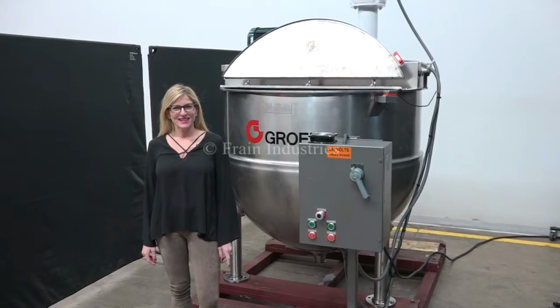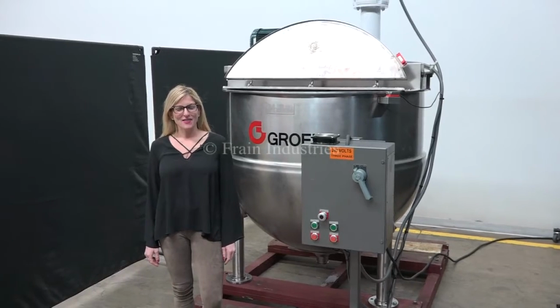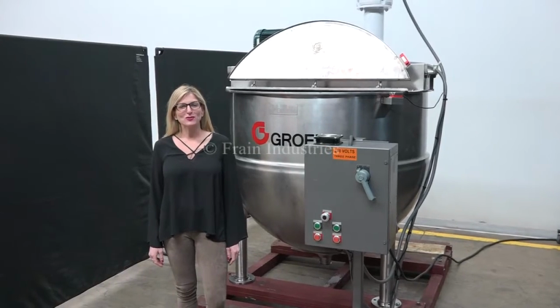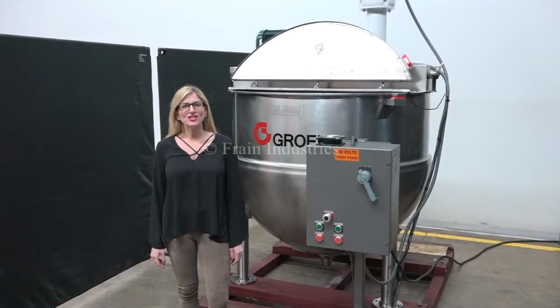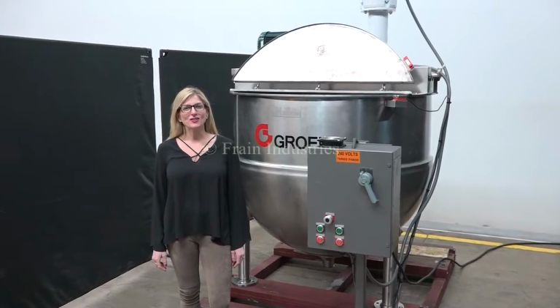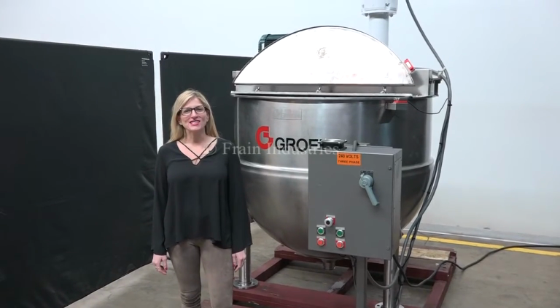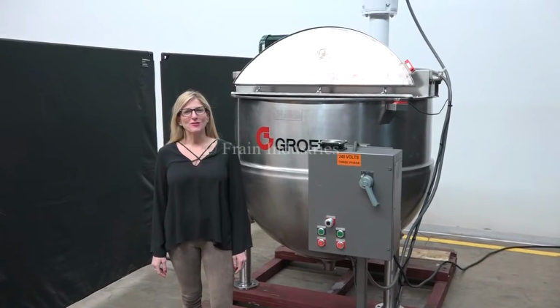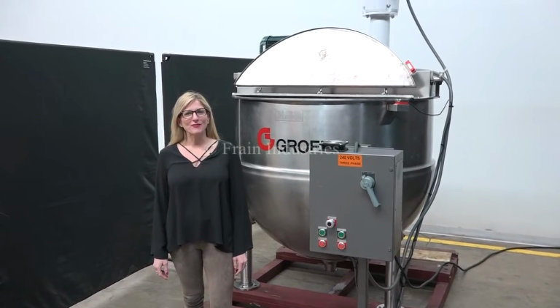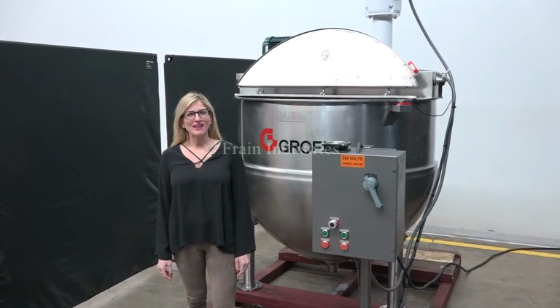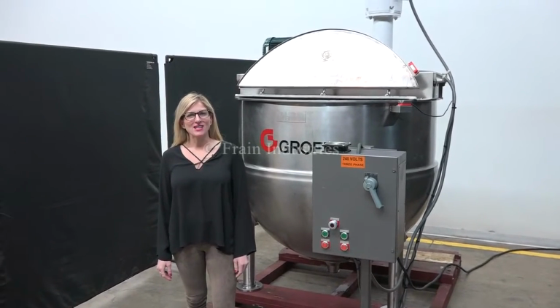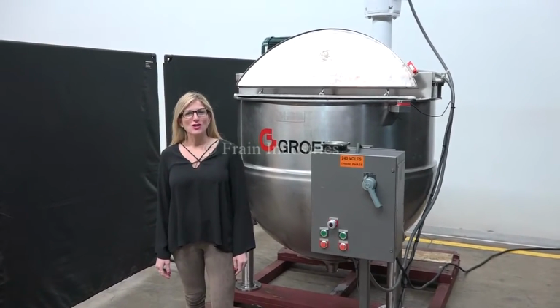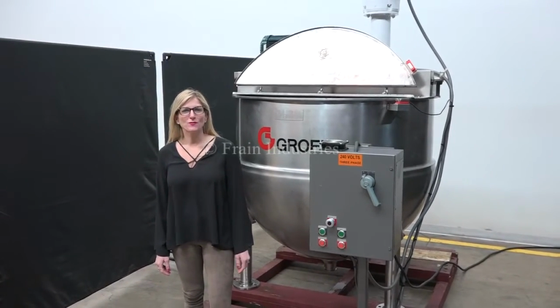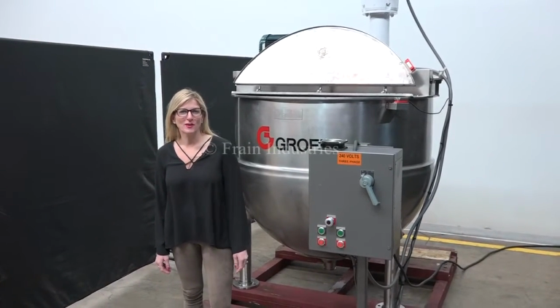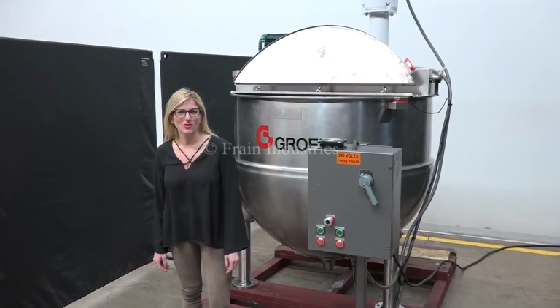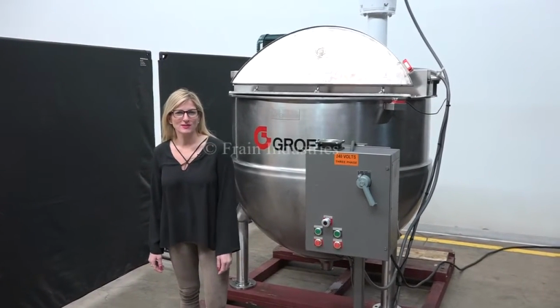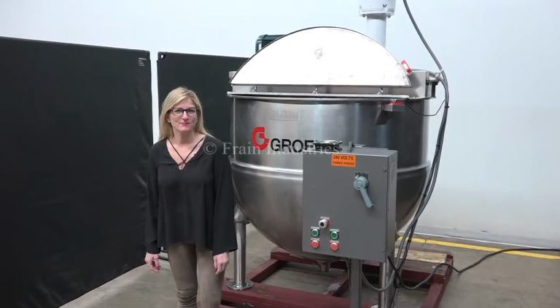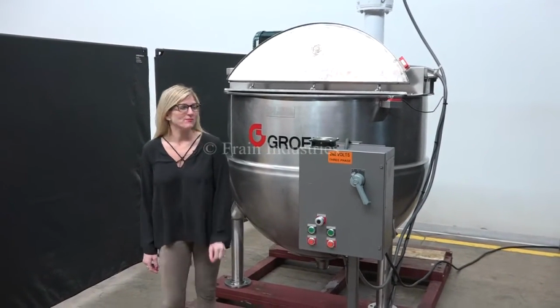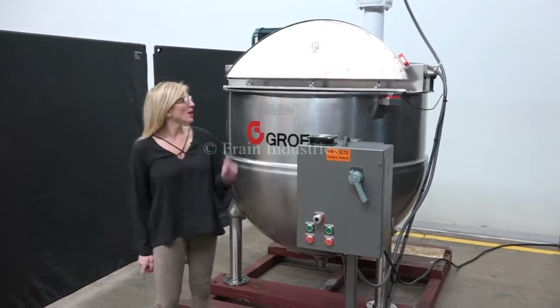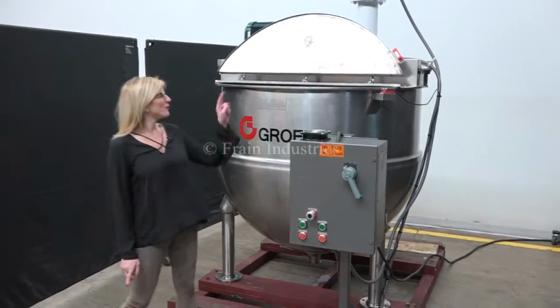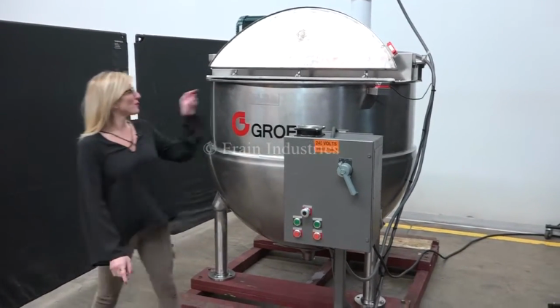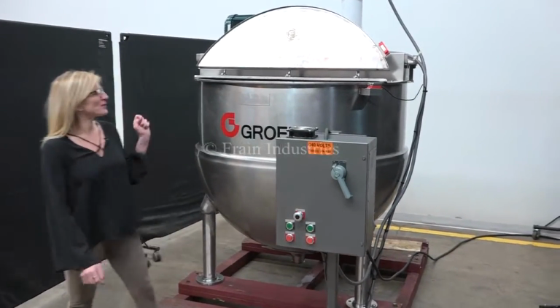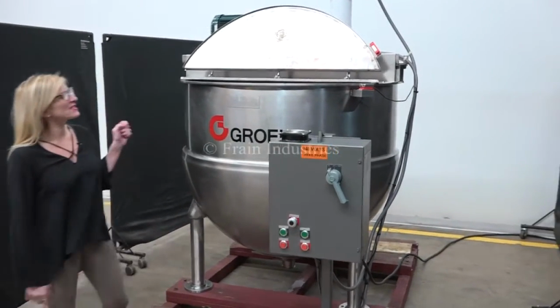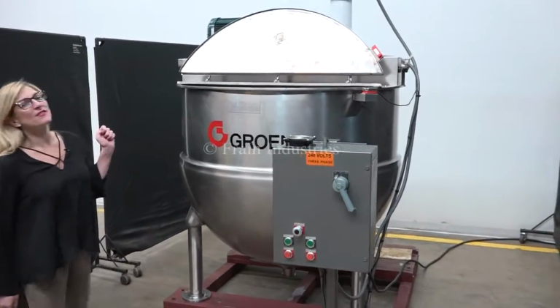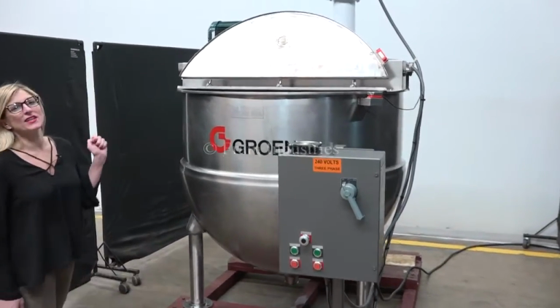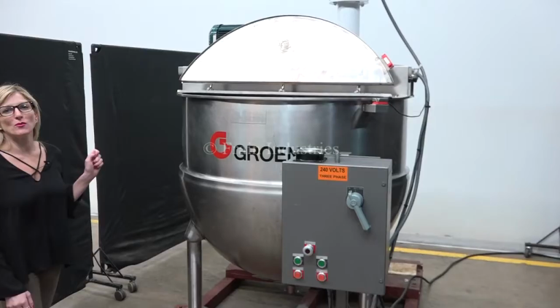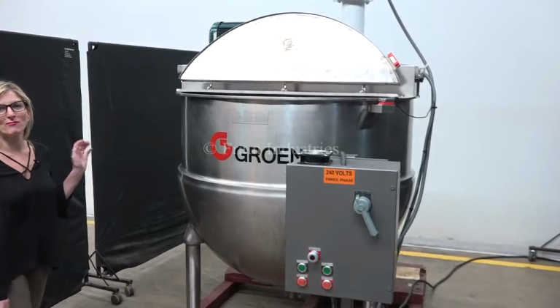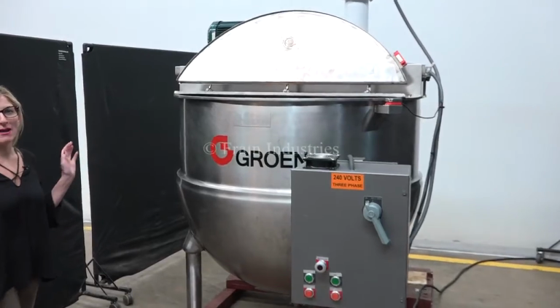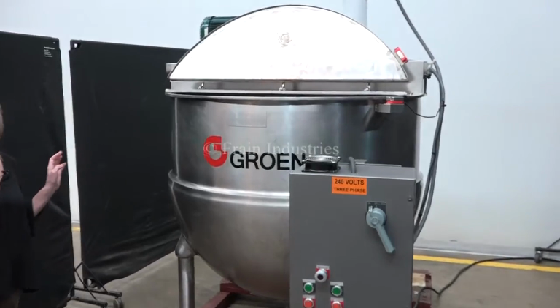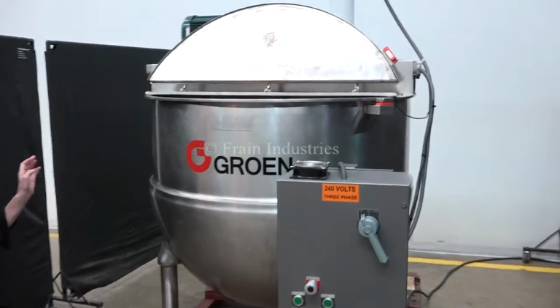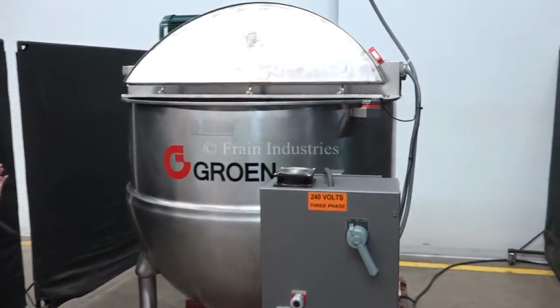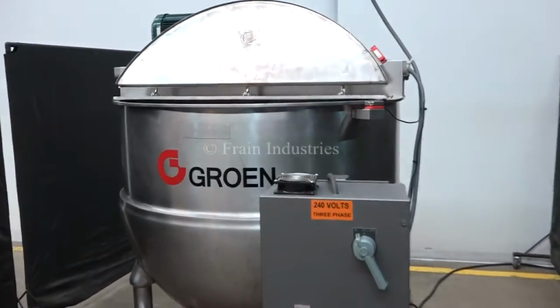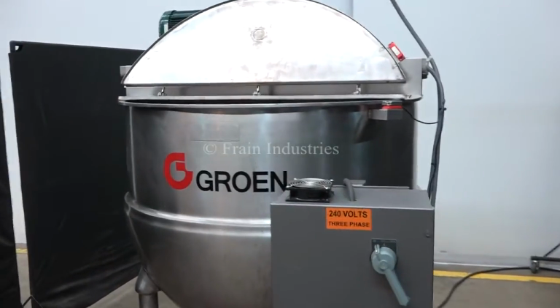The voltage is currently set to three phase 240 volts. For the purposes of the video, we bypass the safety switch.